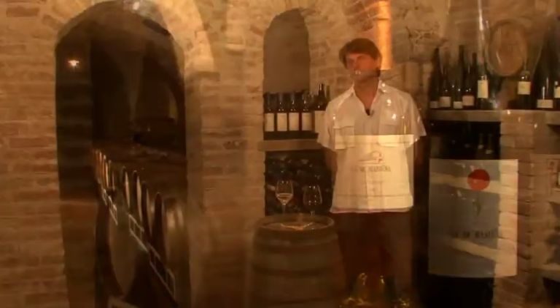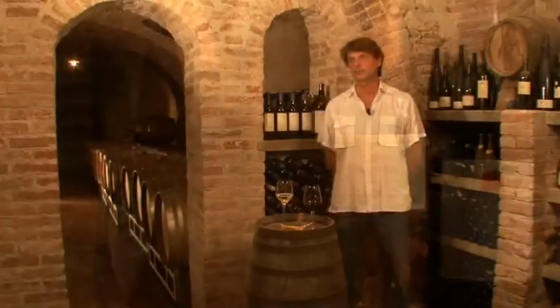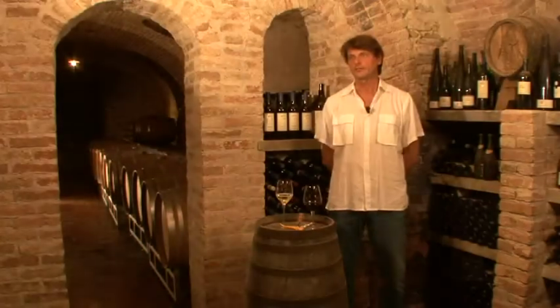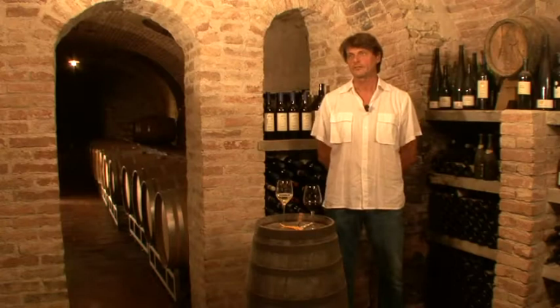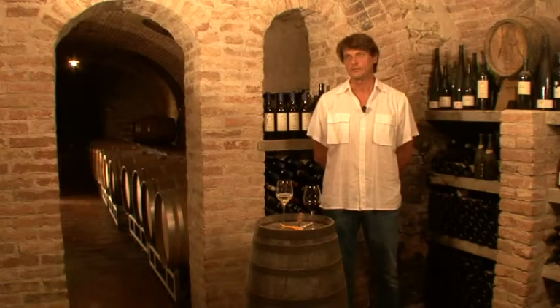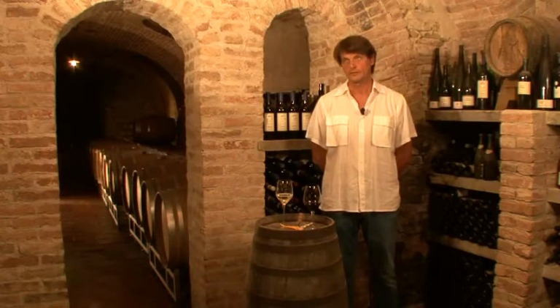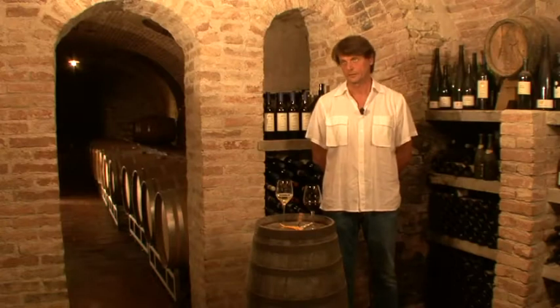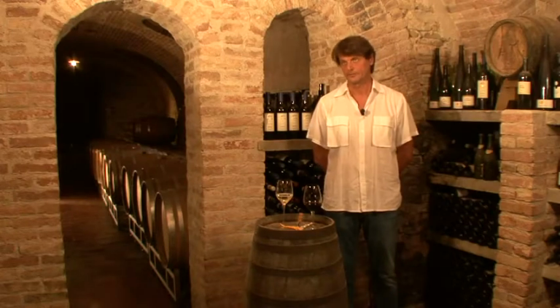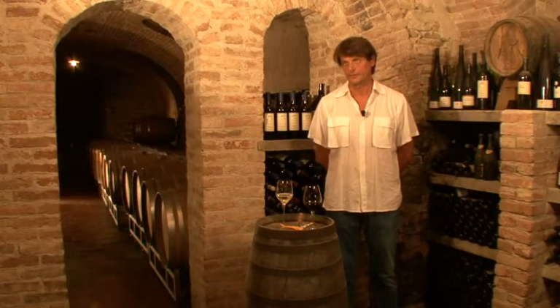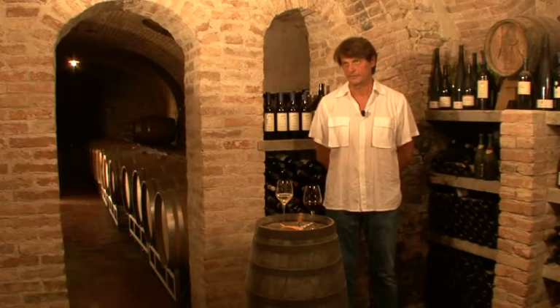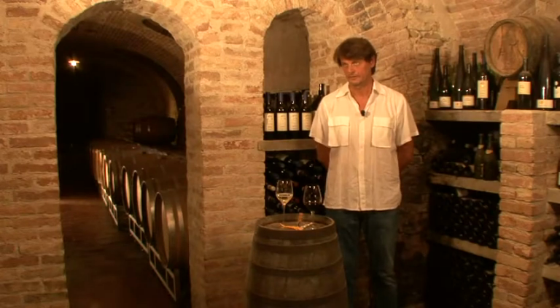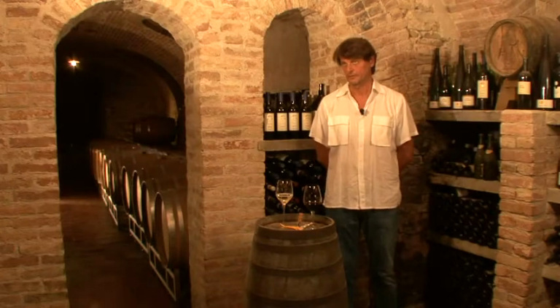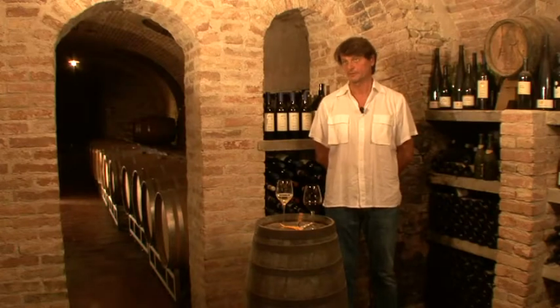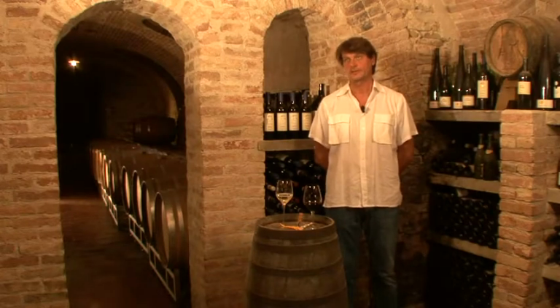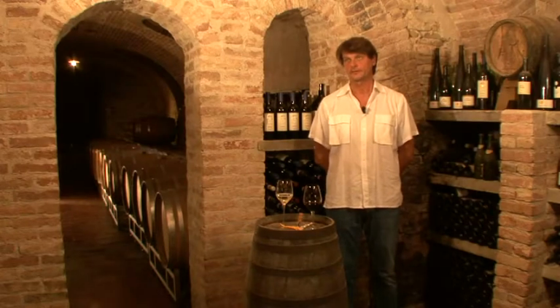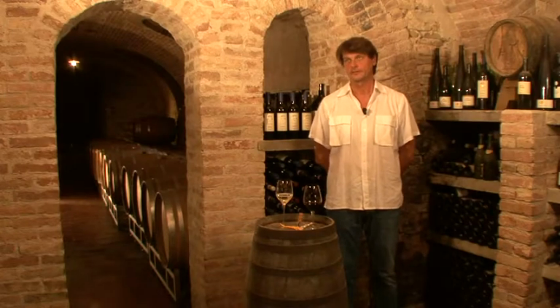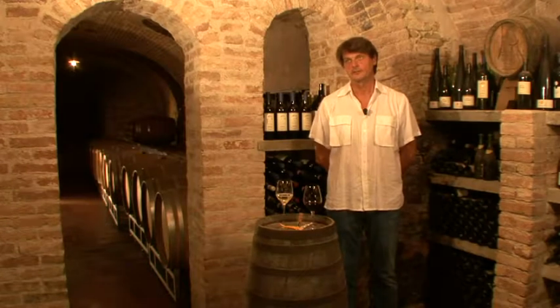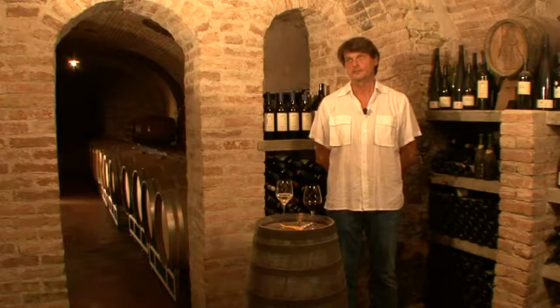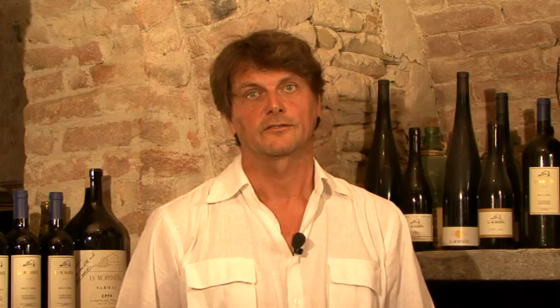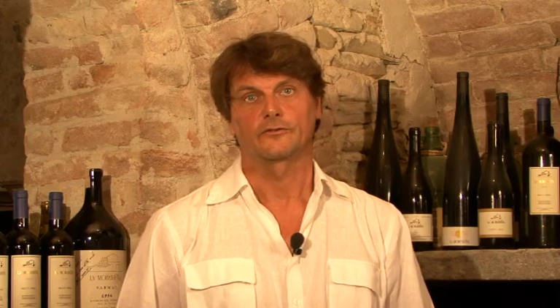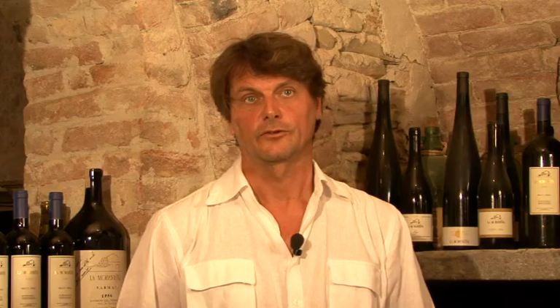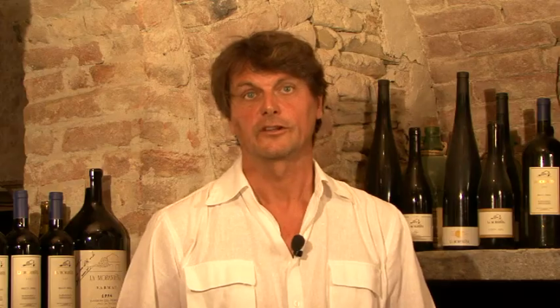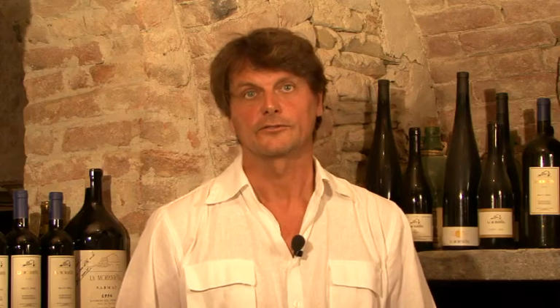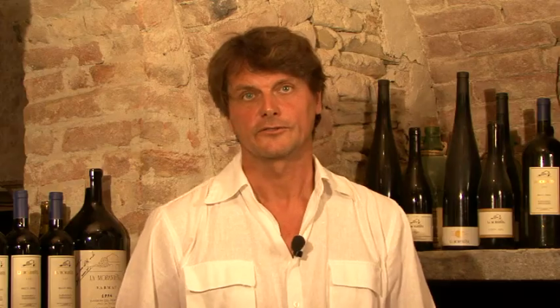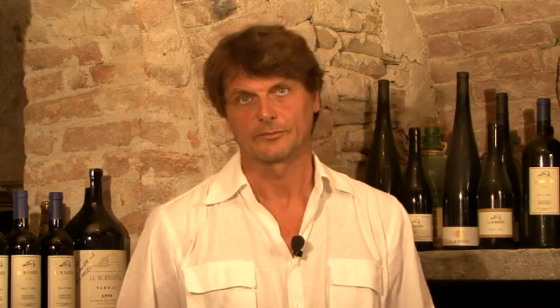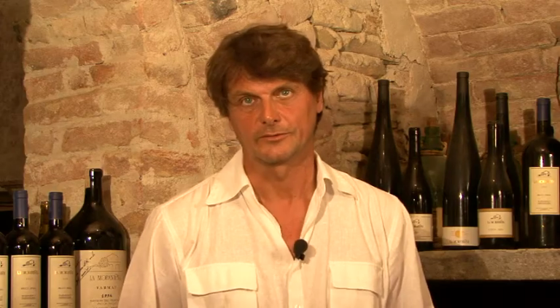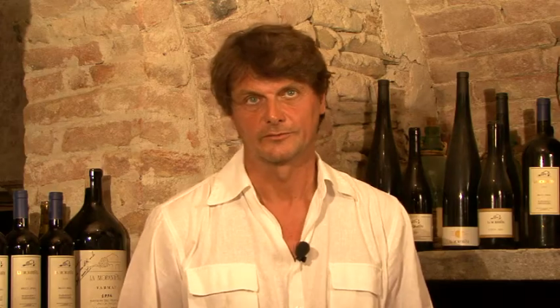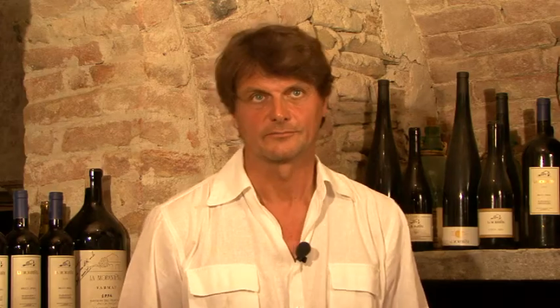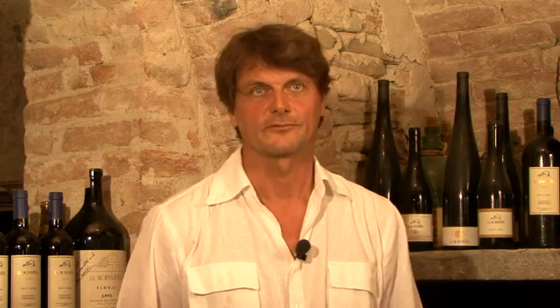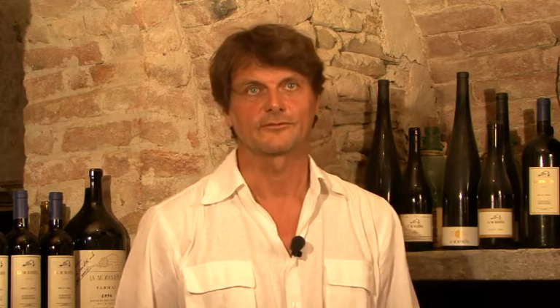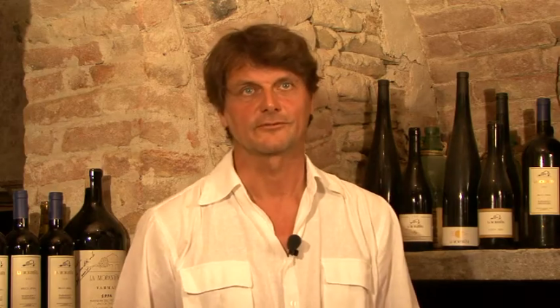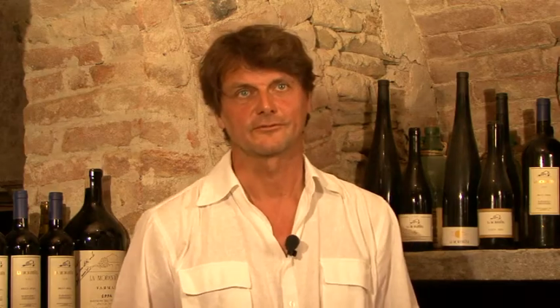We're waiting for you in our cellar and our land for a little trip. See you soon.